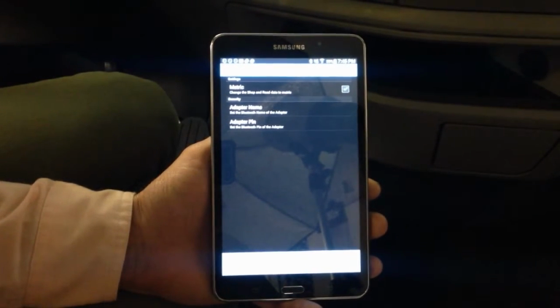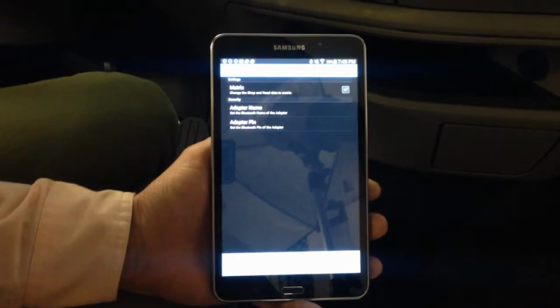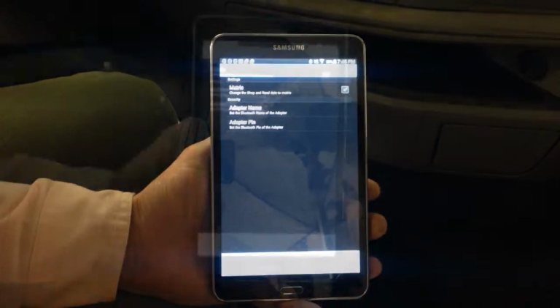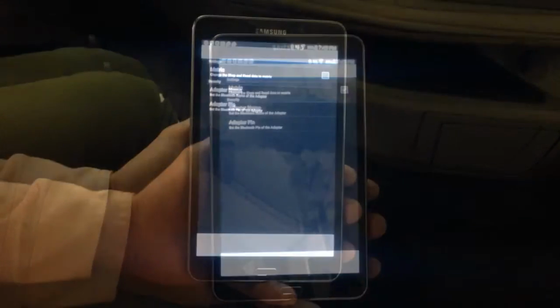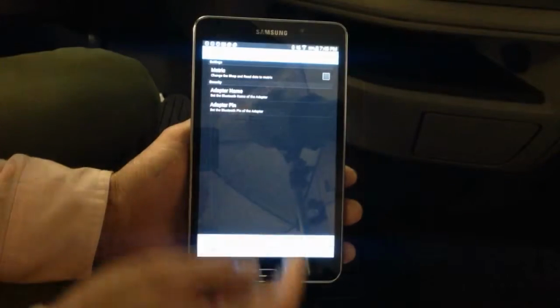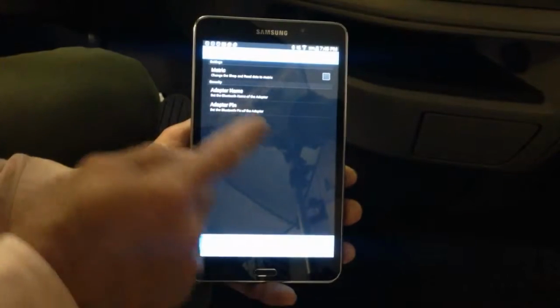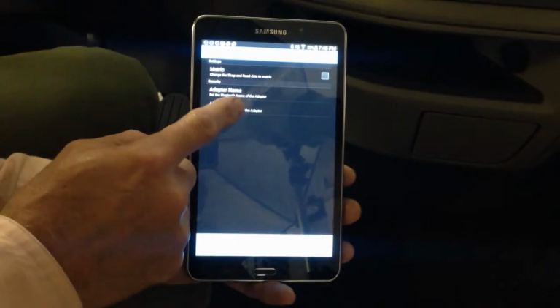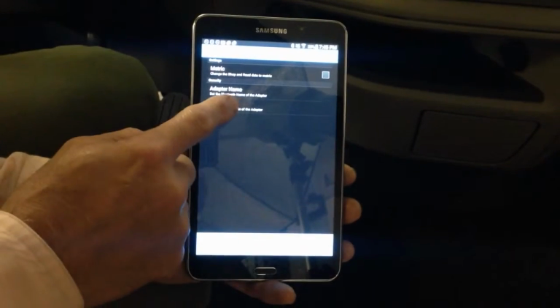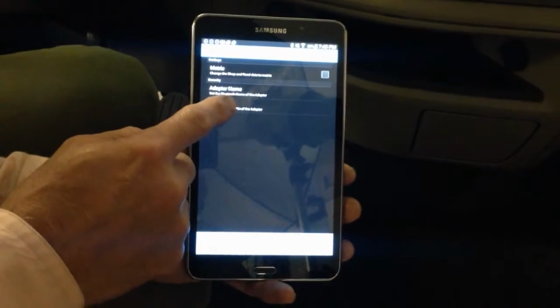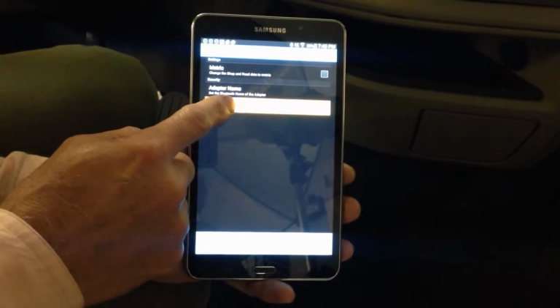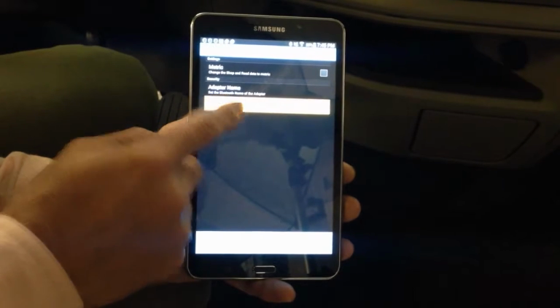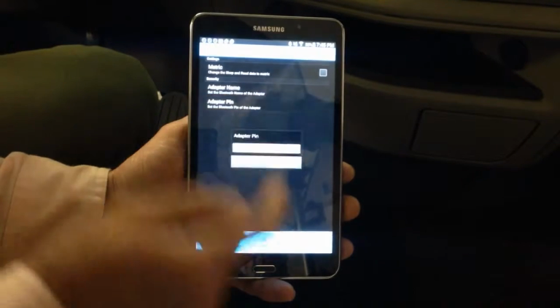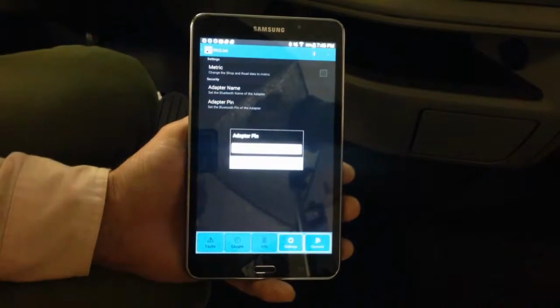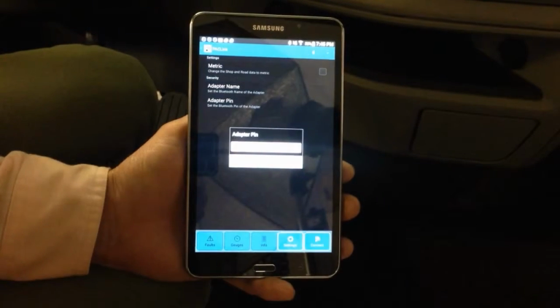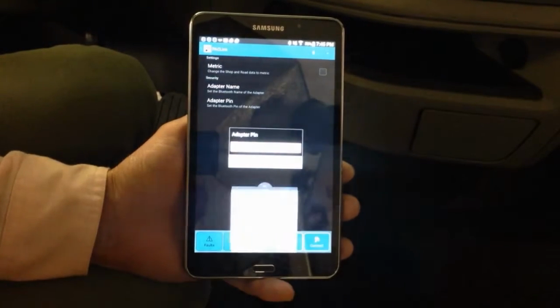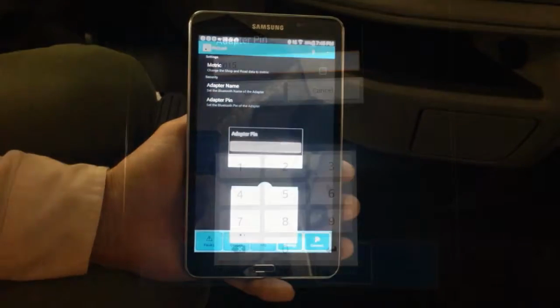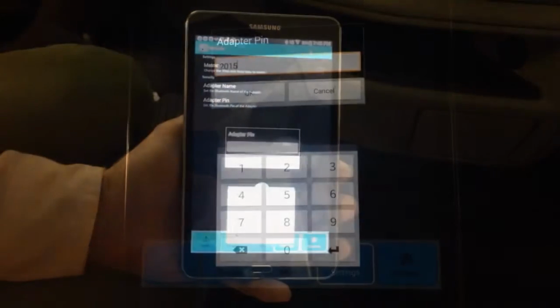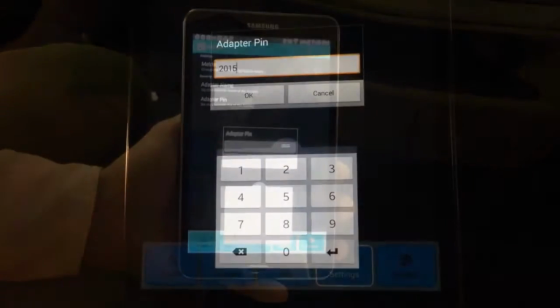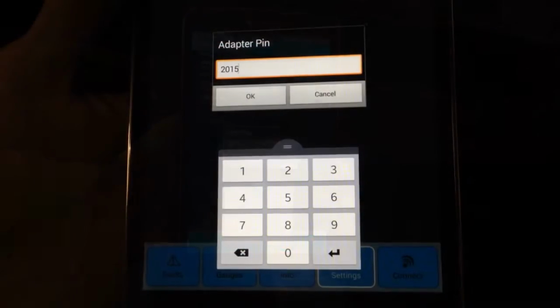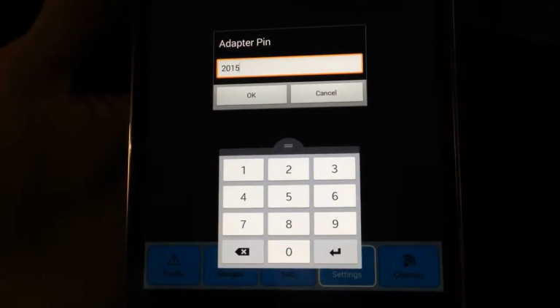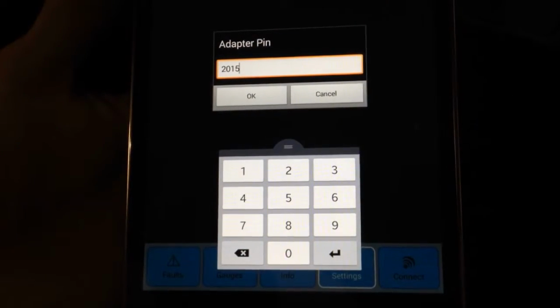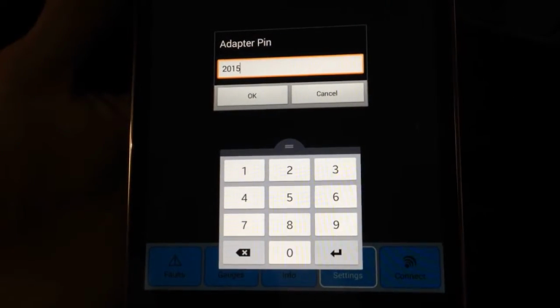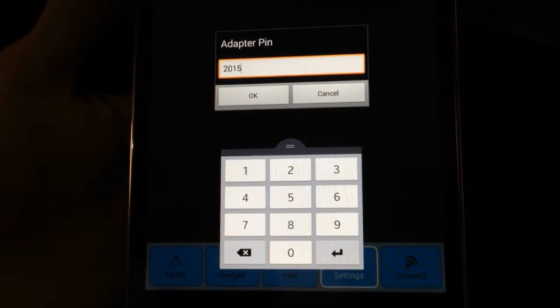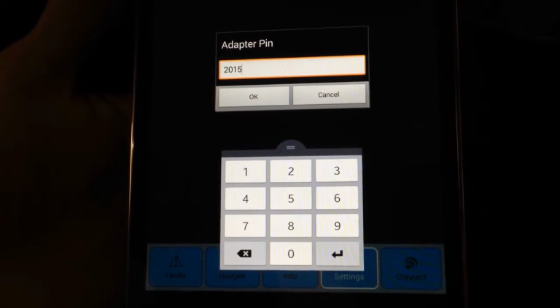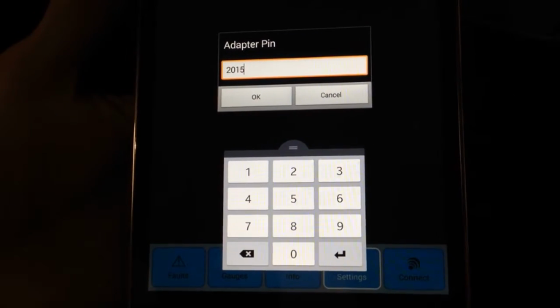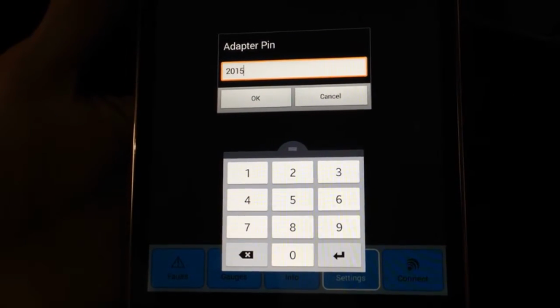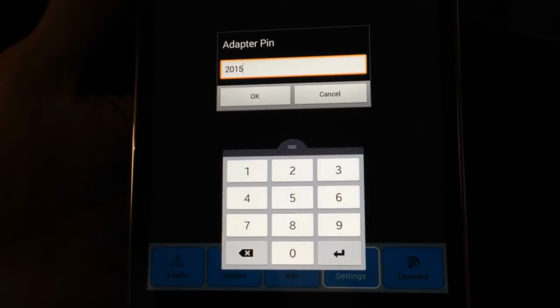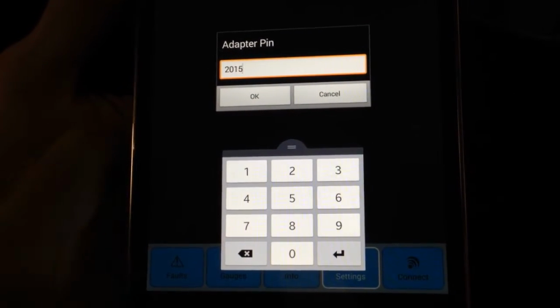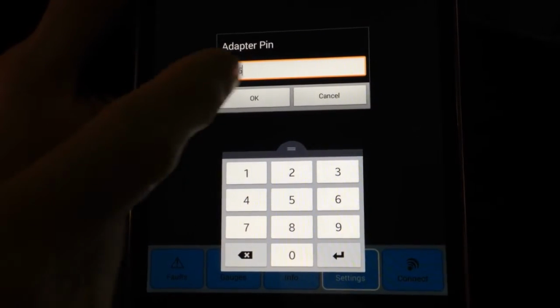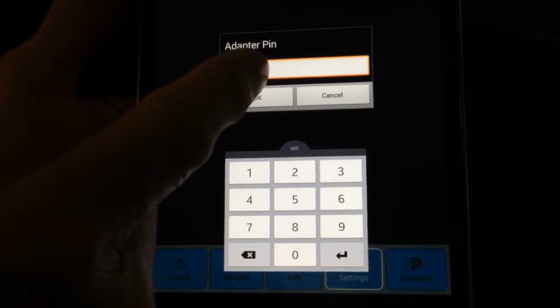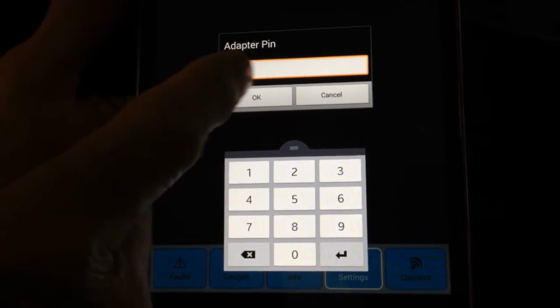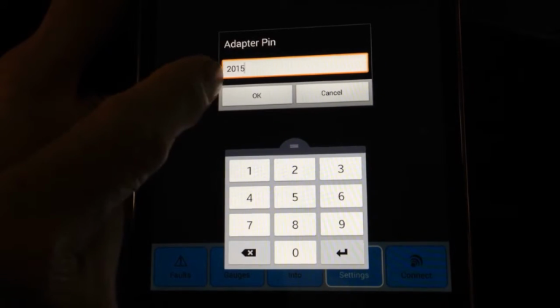If you should need to change the PIN, go to Adapter PIN in Settings and enter your desired PIN and click OK.